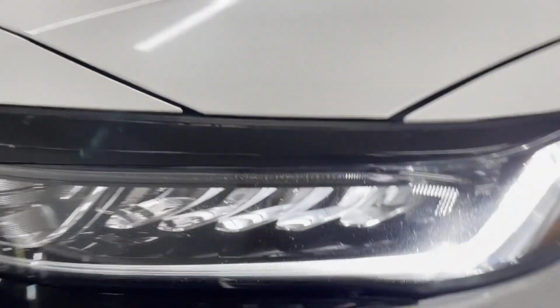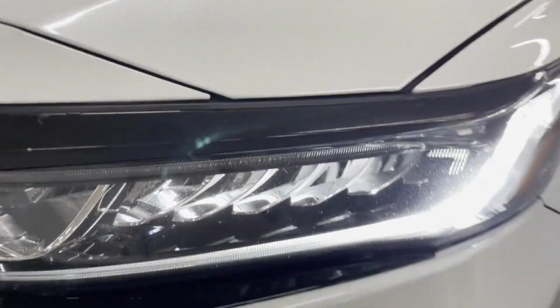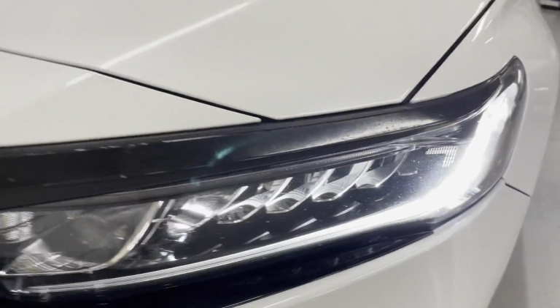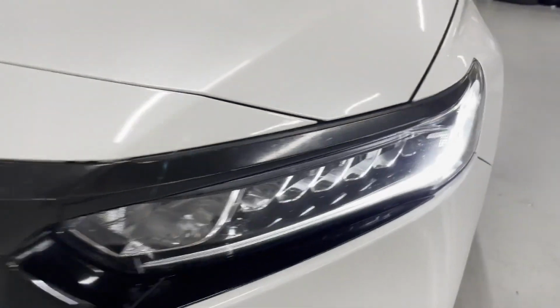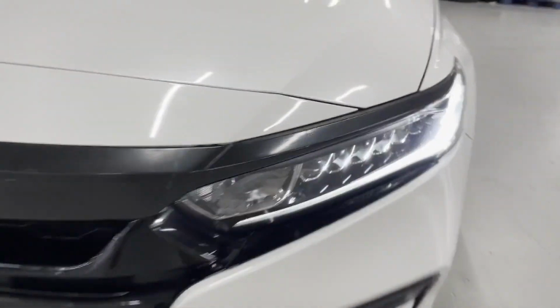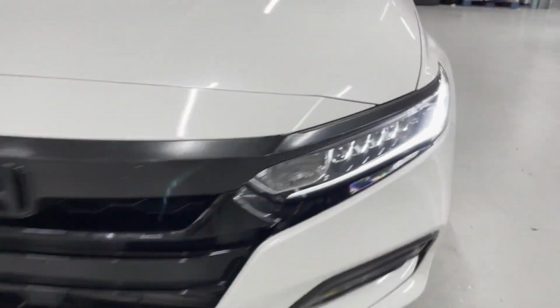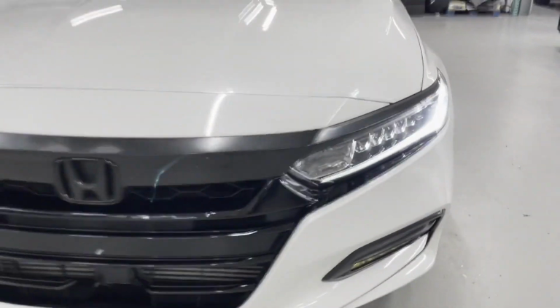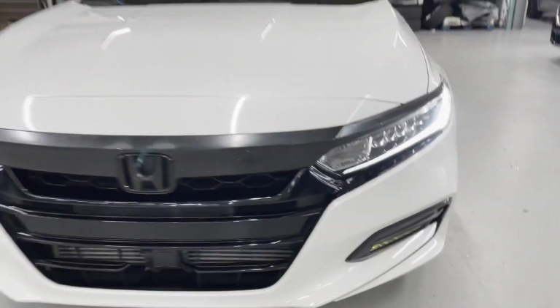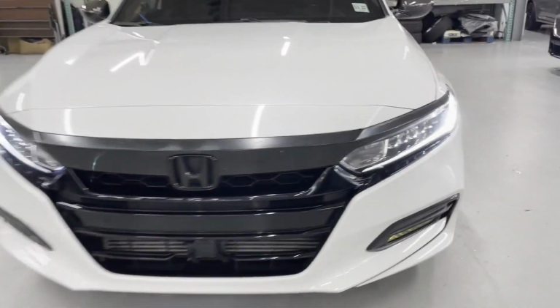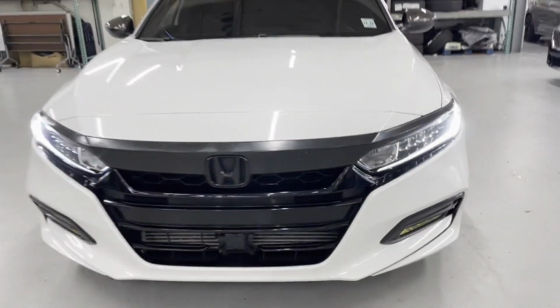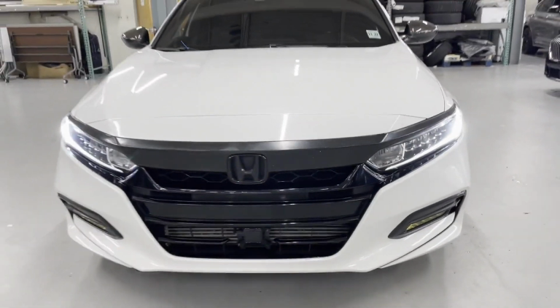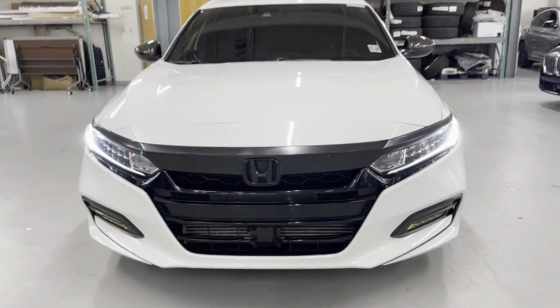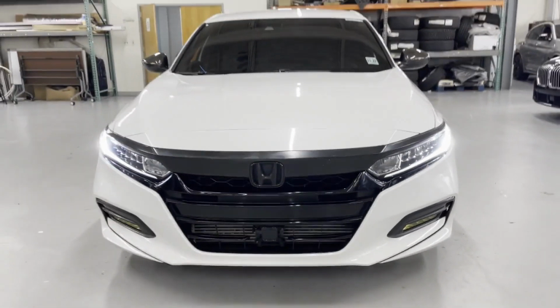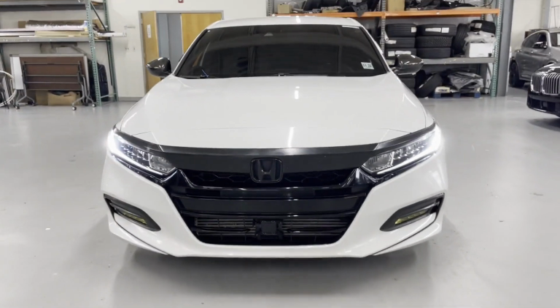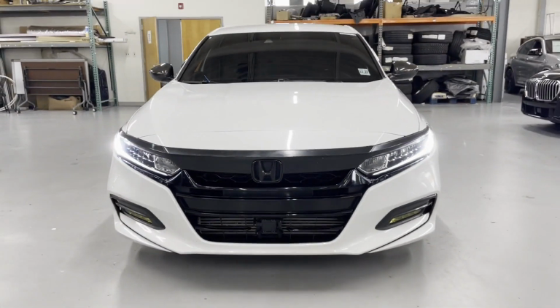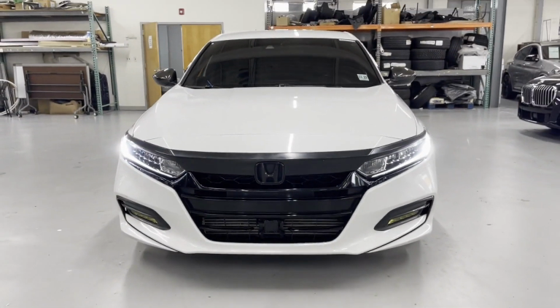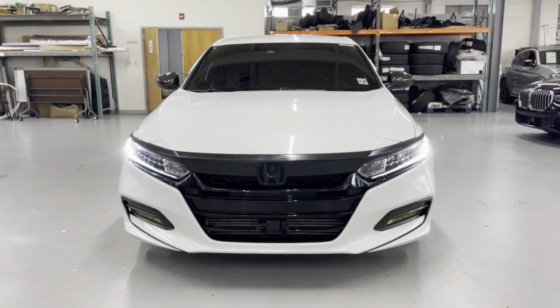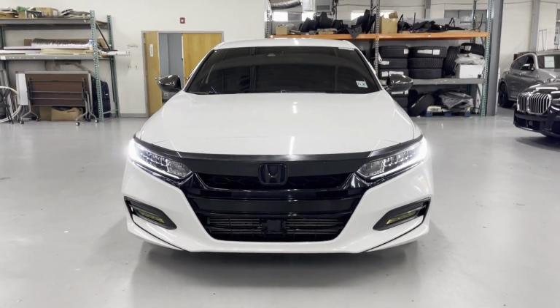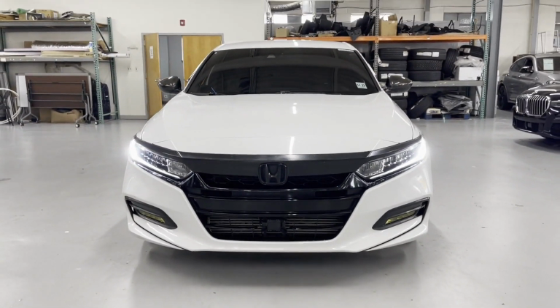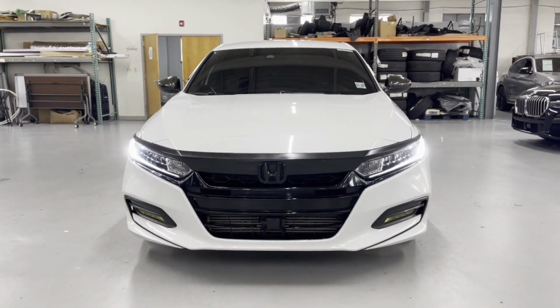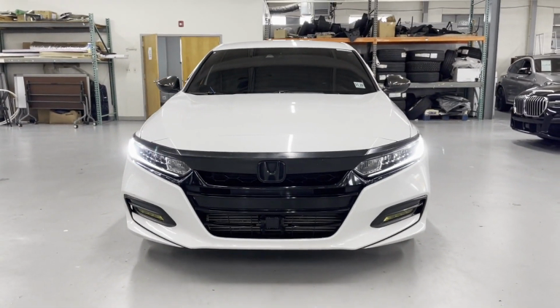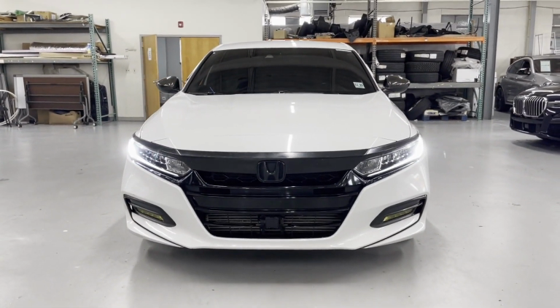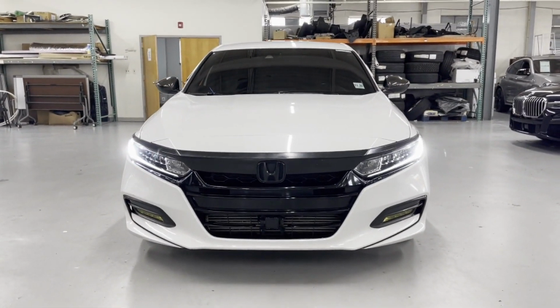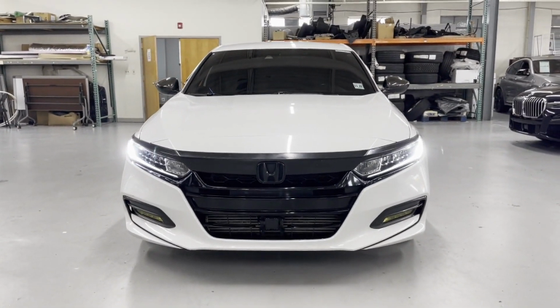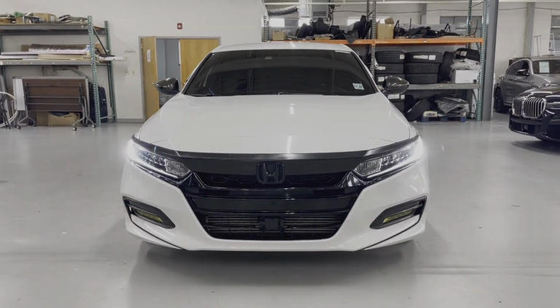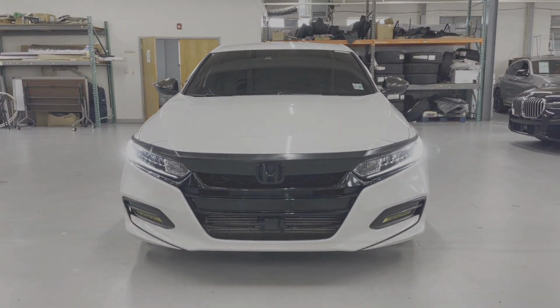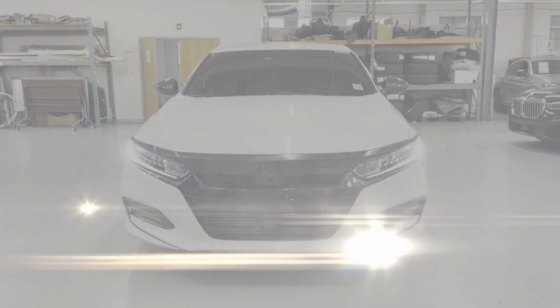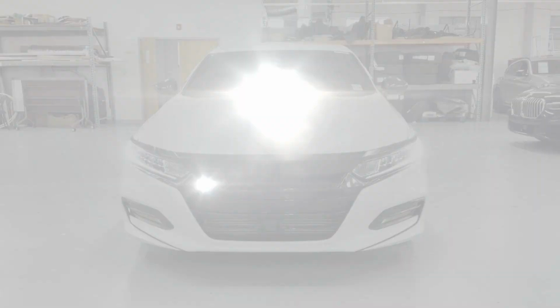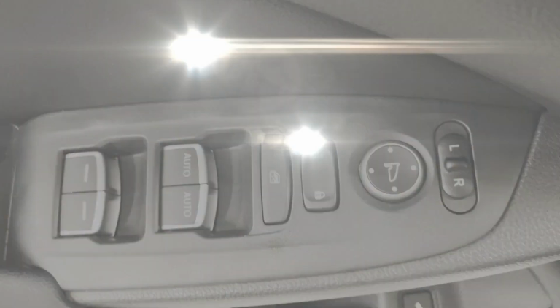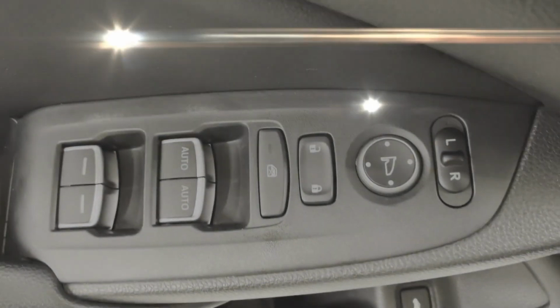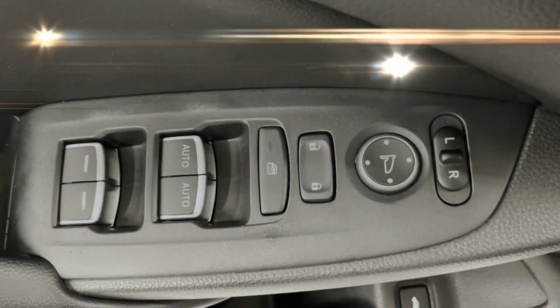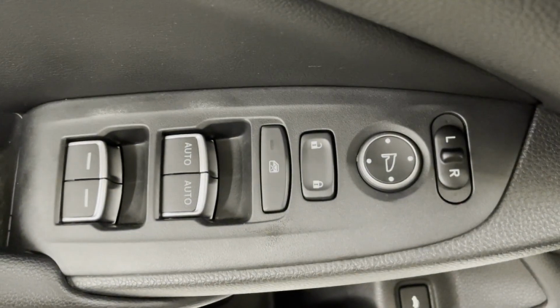Power Driver Seat, Pass-Through Rear Seat, Bluetooth, Brake Assist, and Keyless Start.